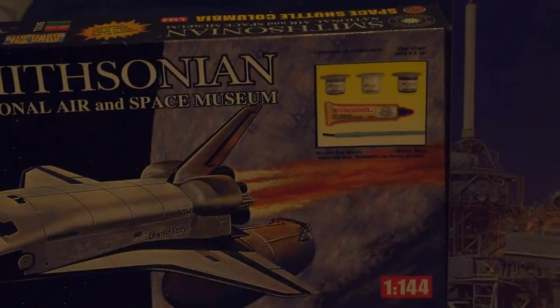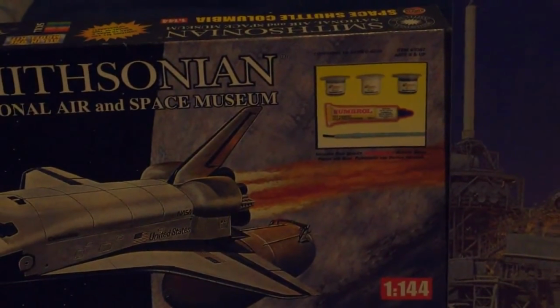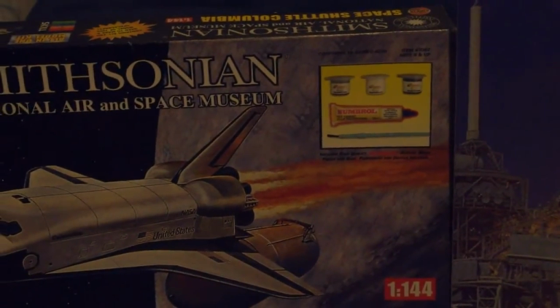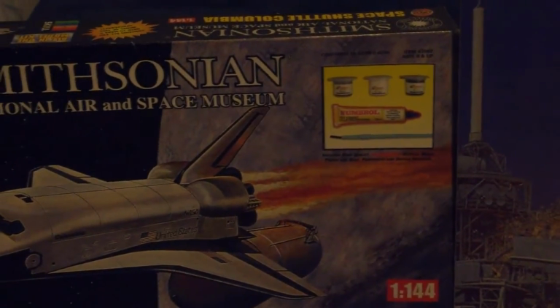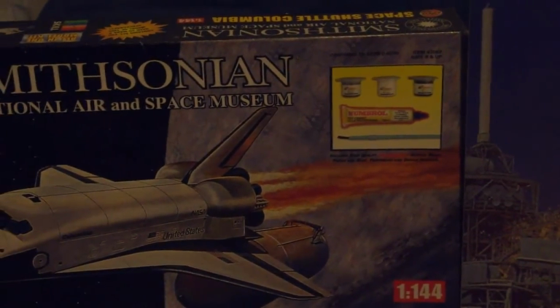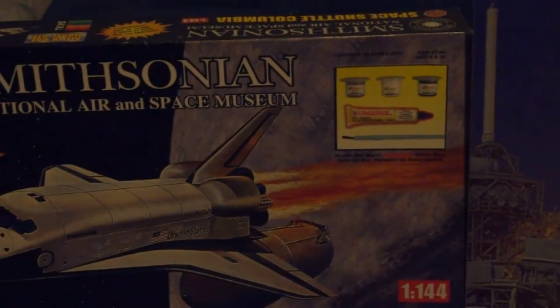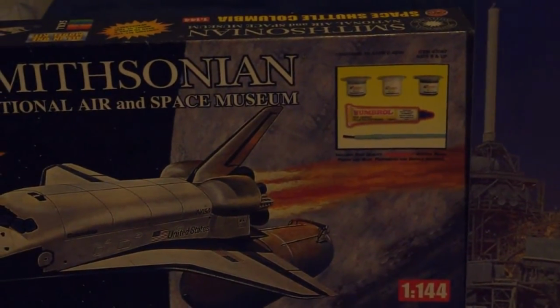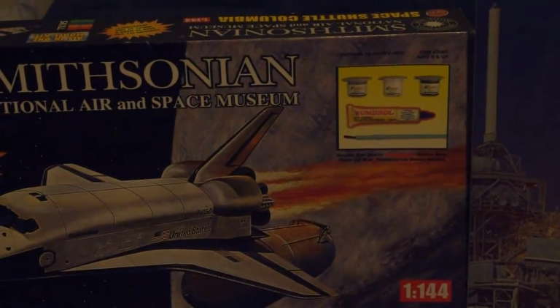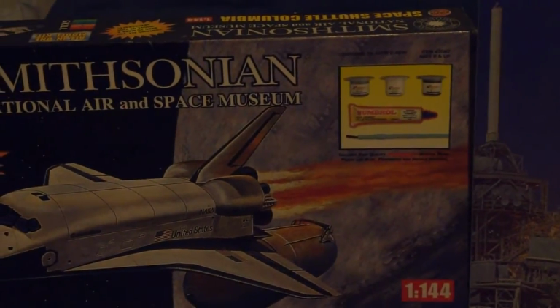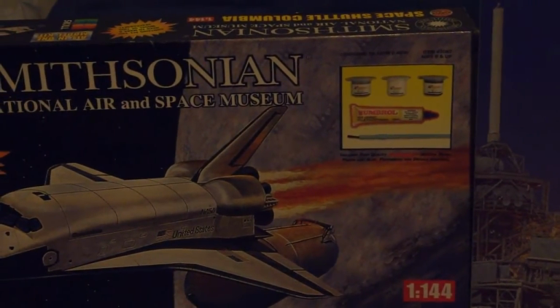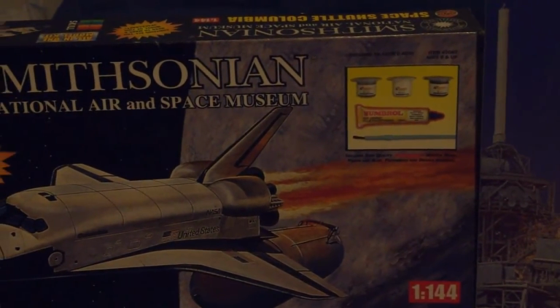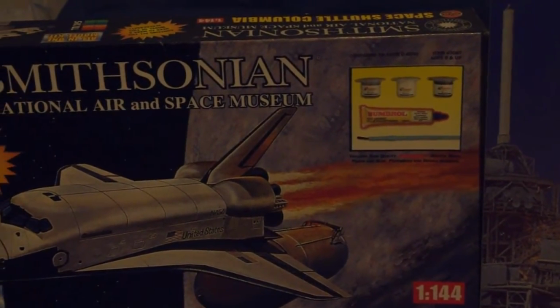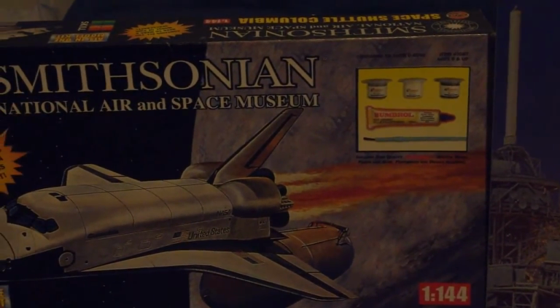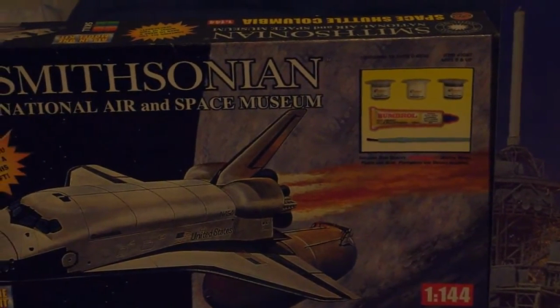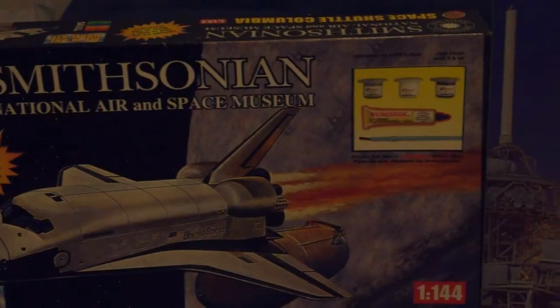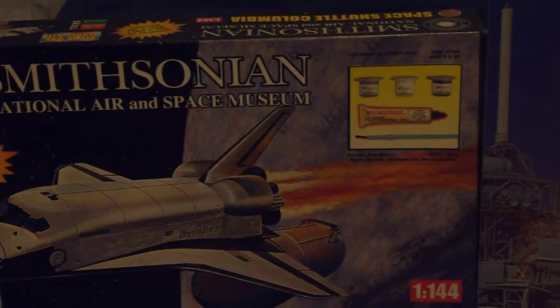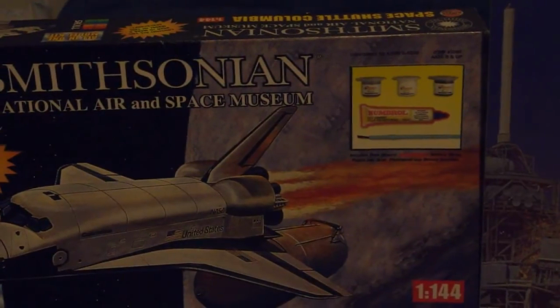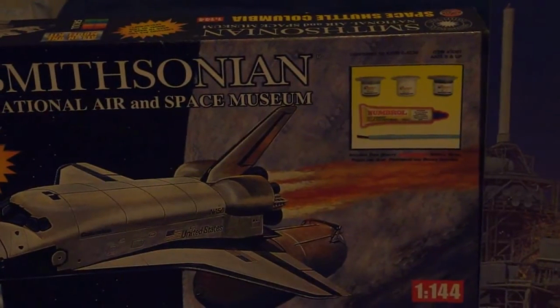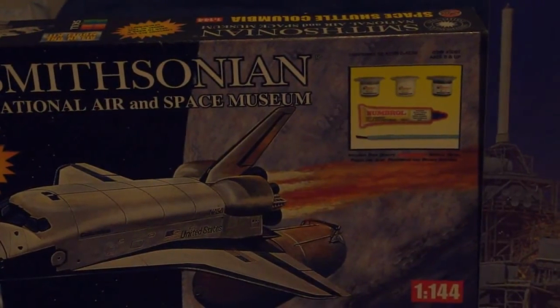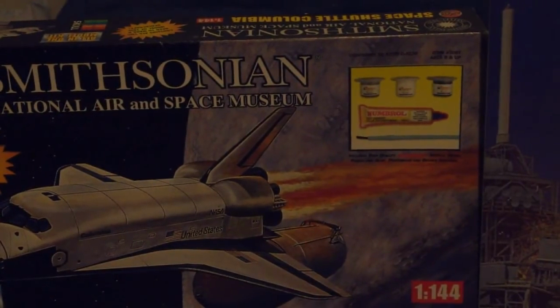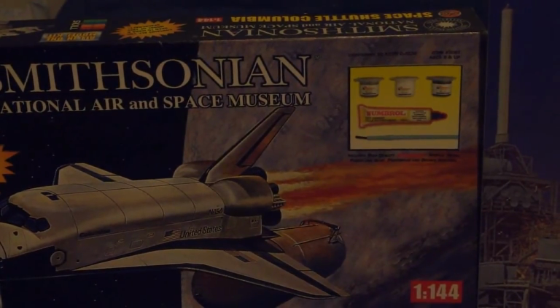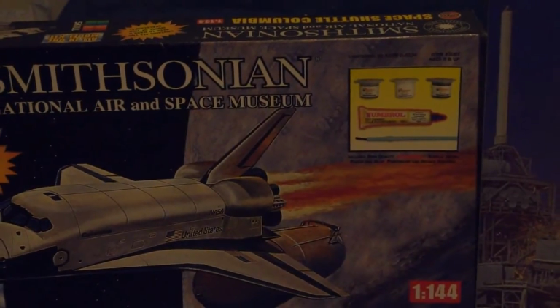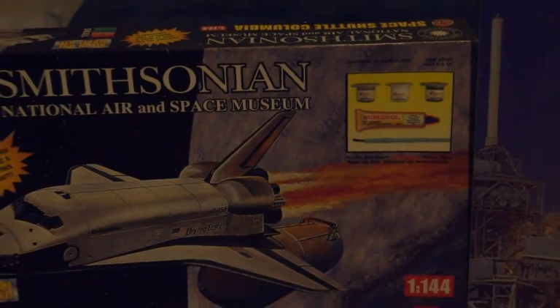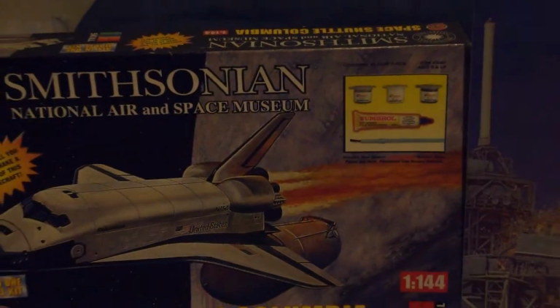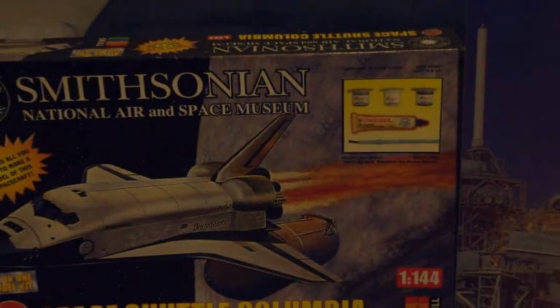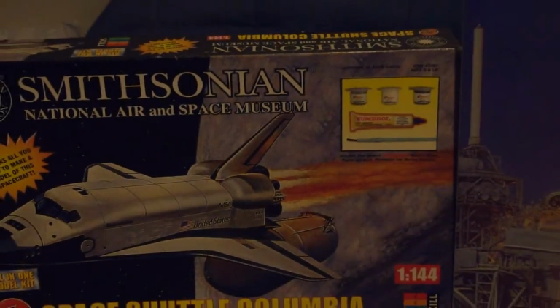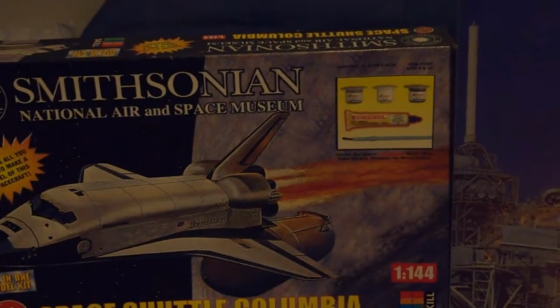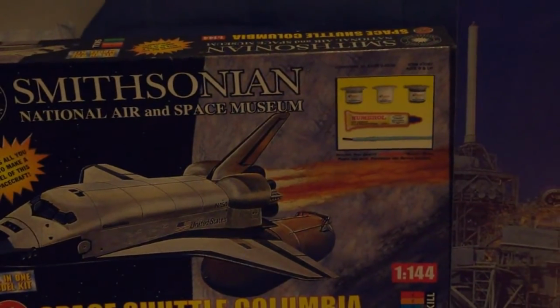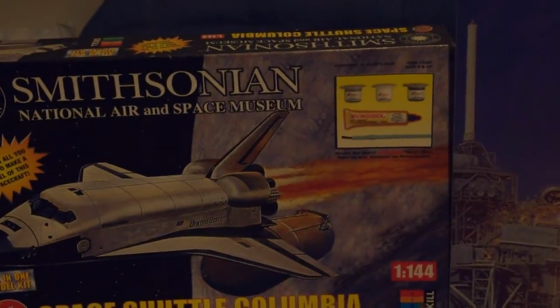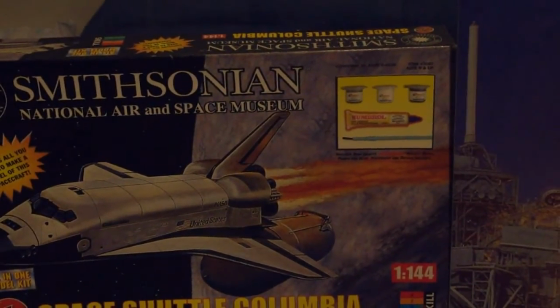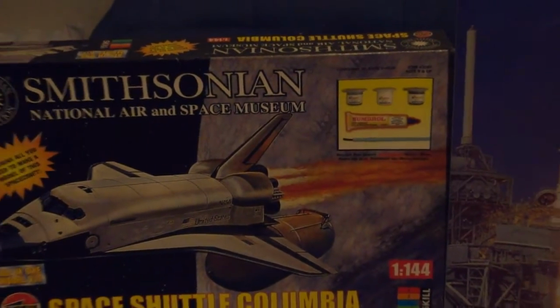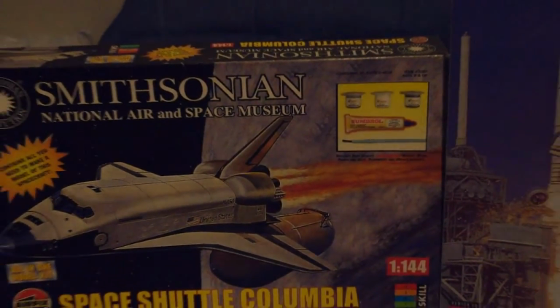I can't even do a model with a minimum of even six colors, let alone four.